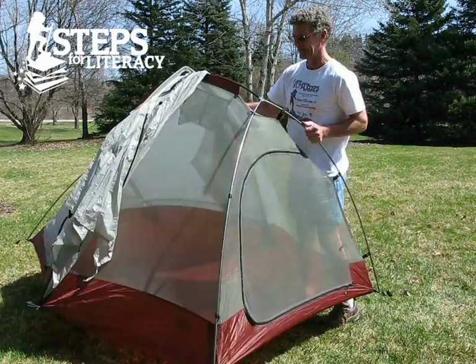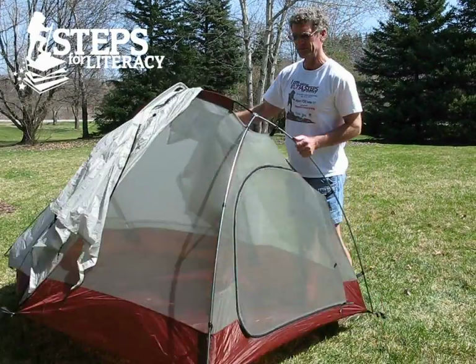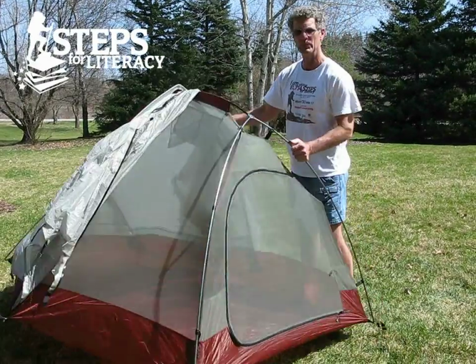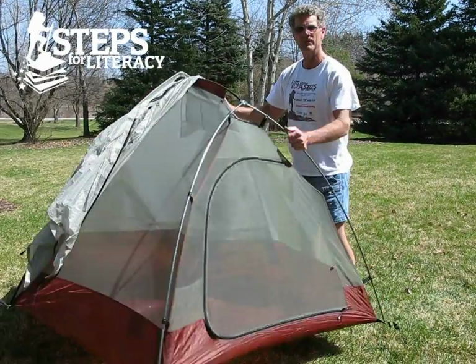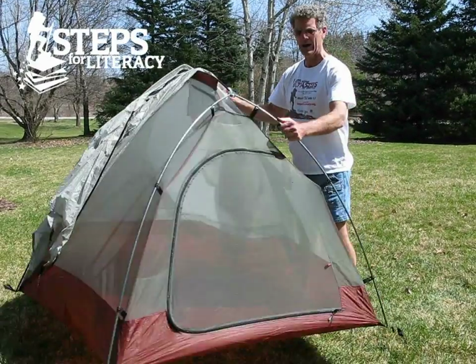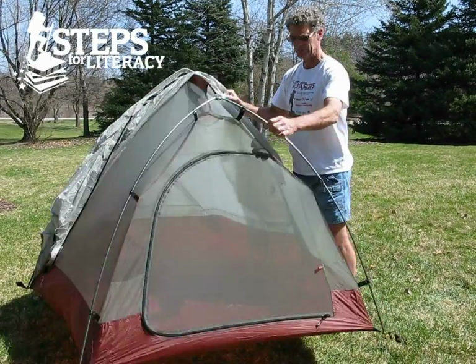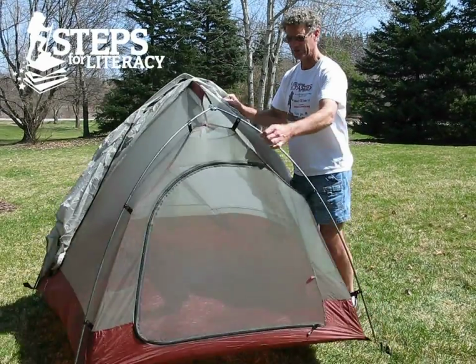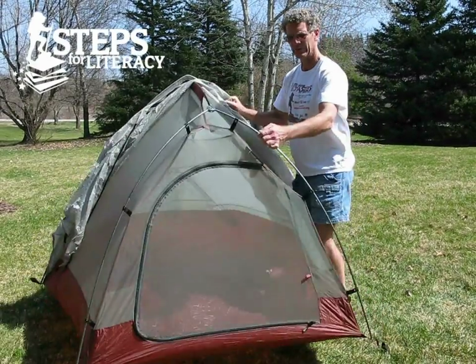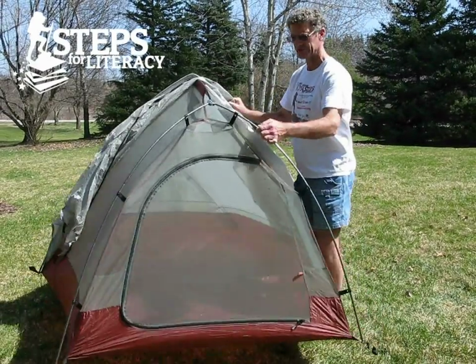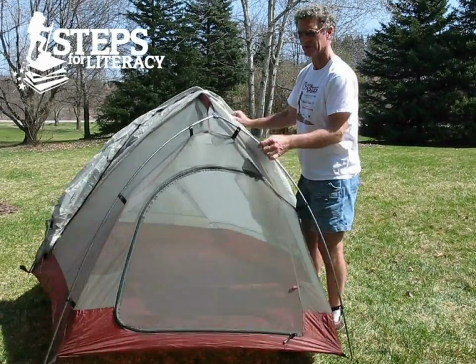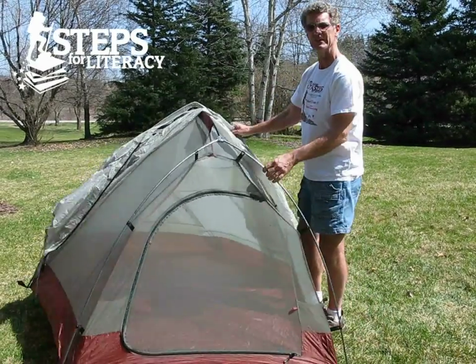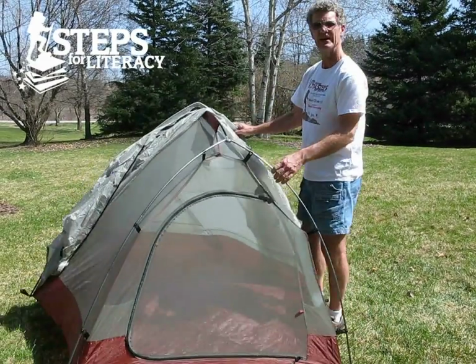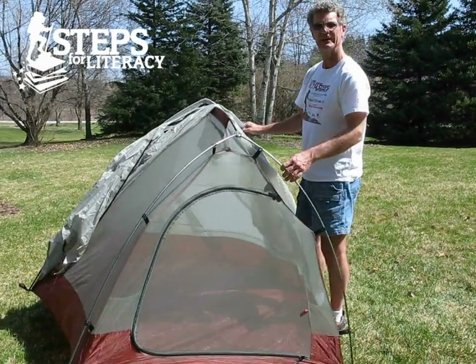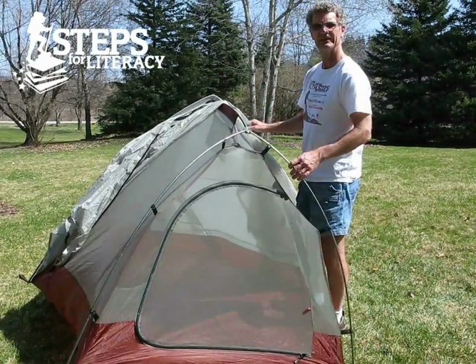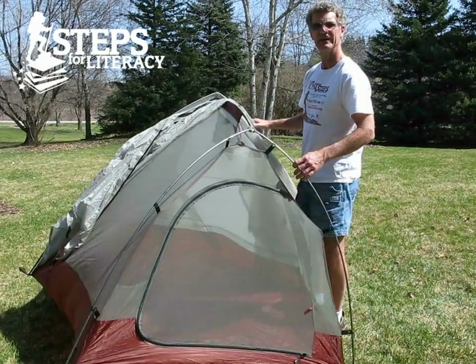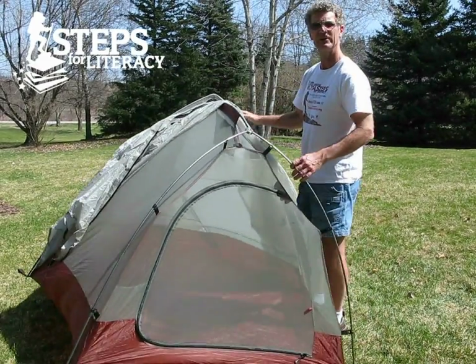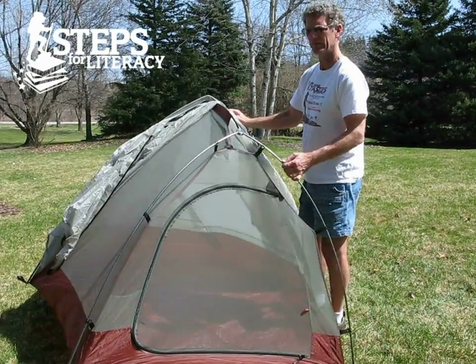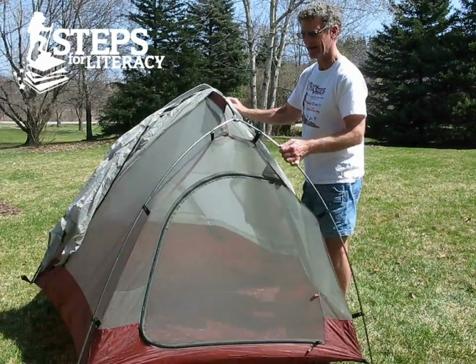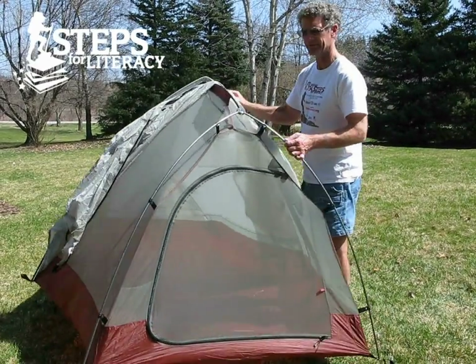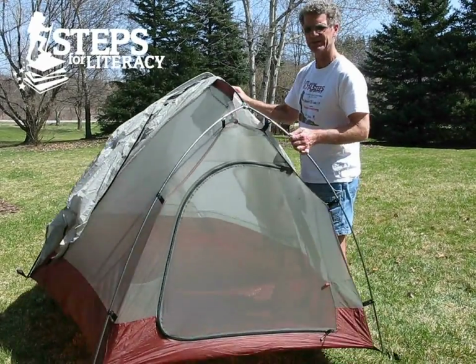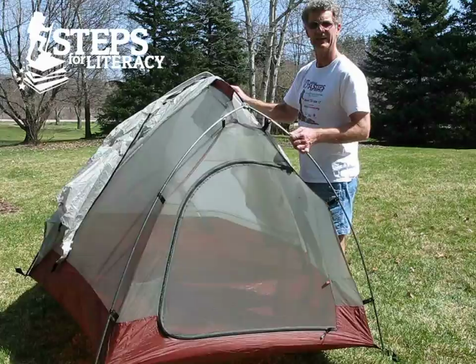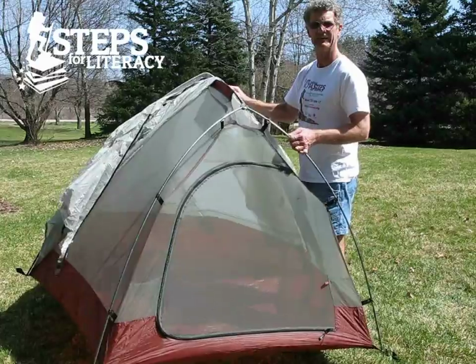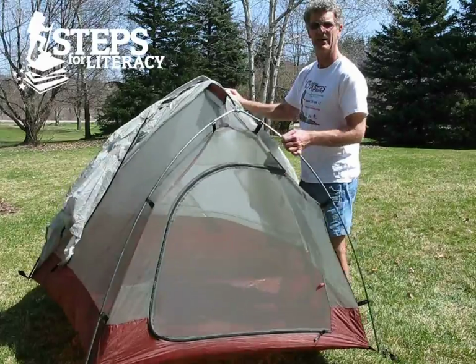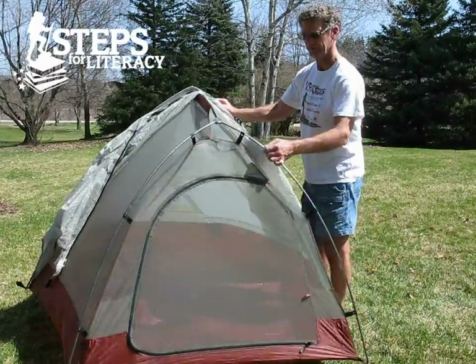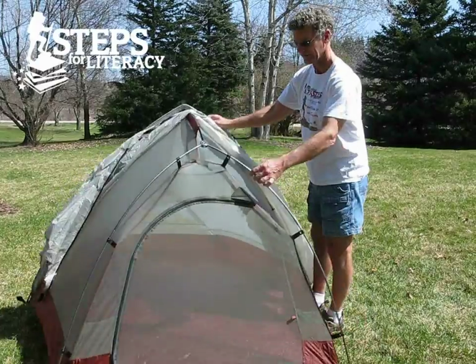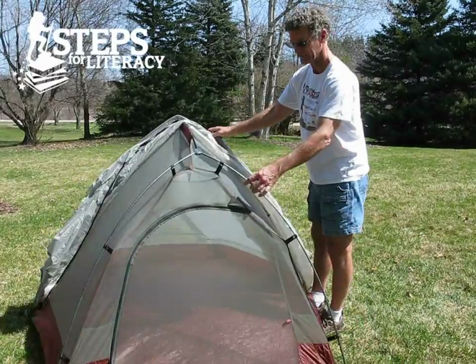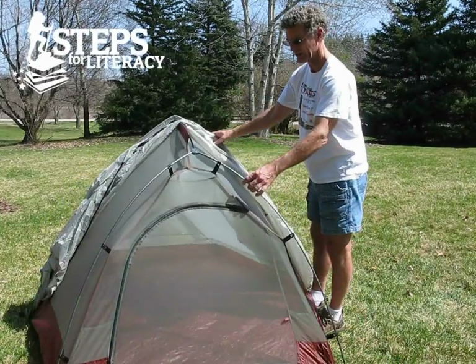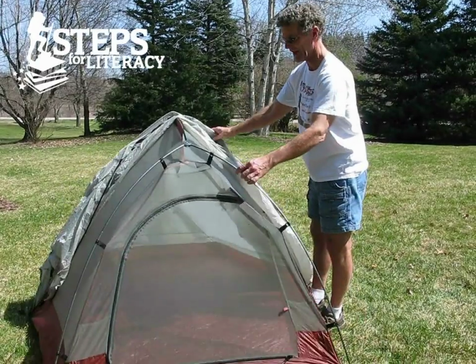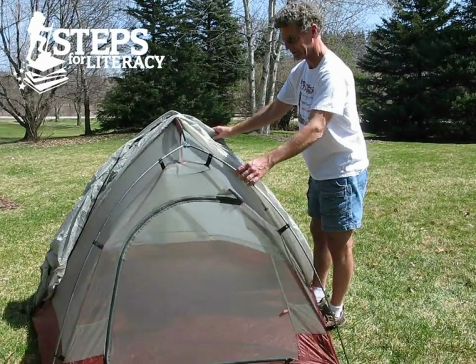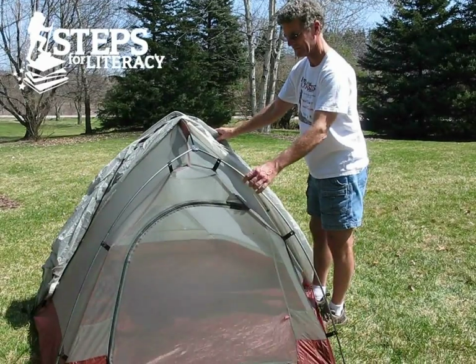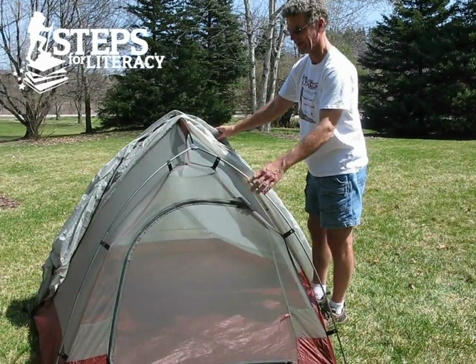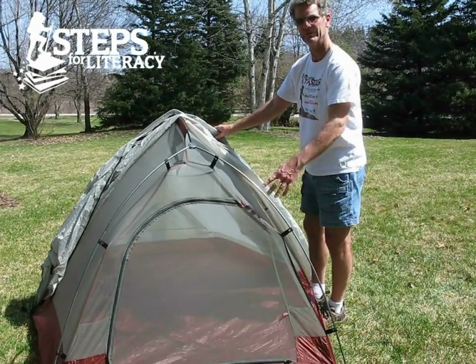It's easy to move around. It's called a freestanding tent — you don't even have to stake it down. You can, but you don't have to.